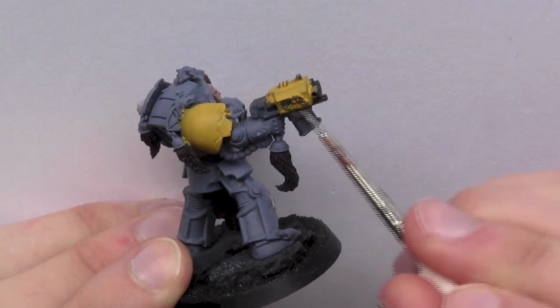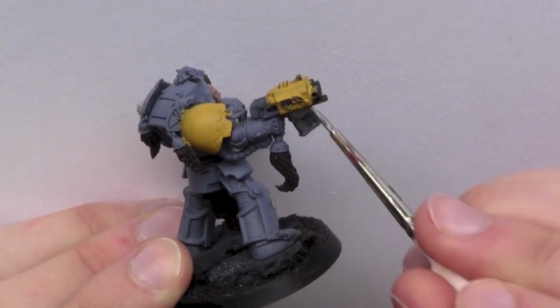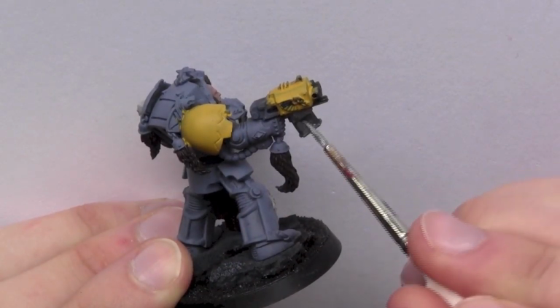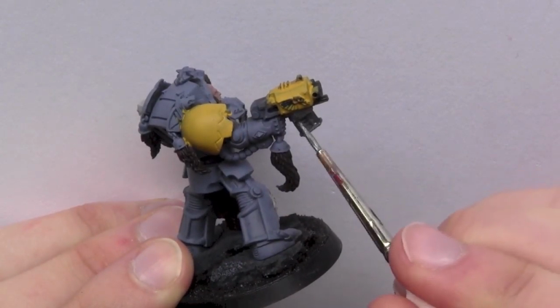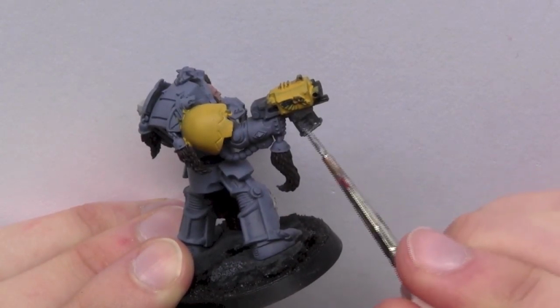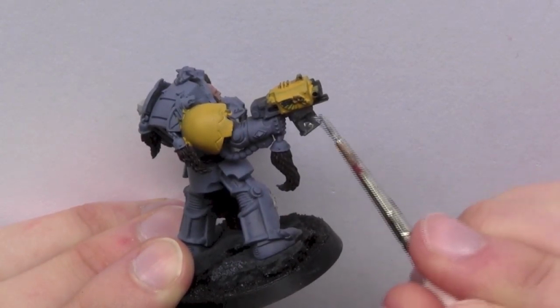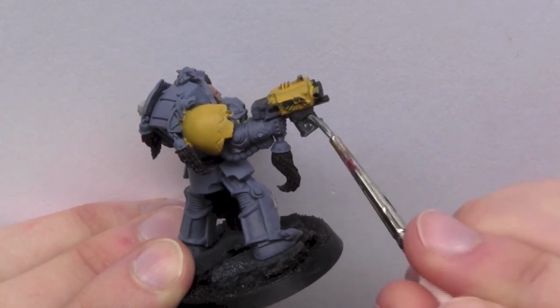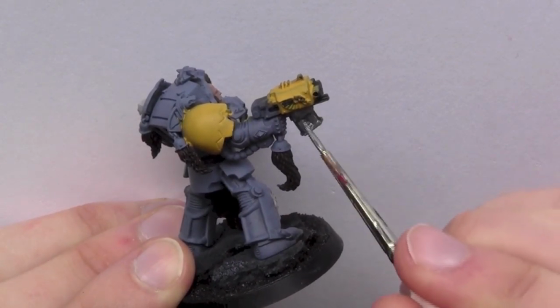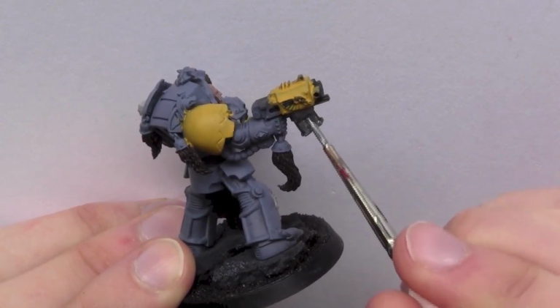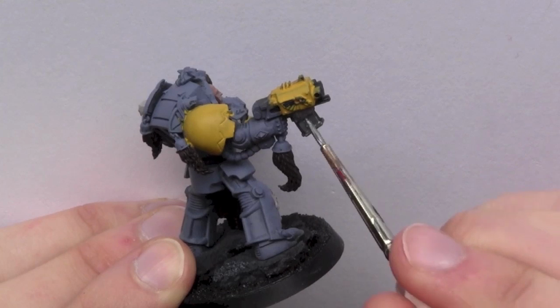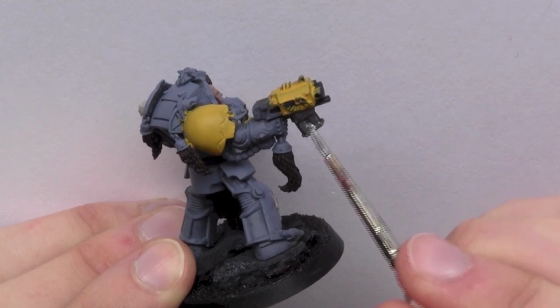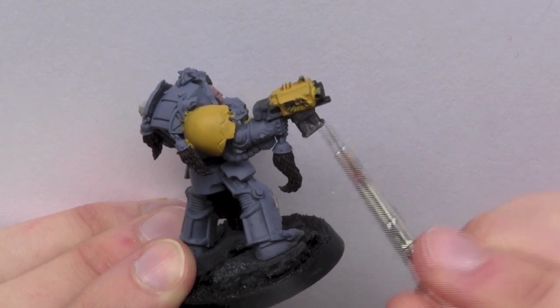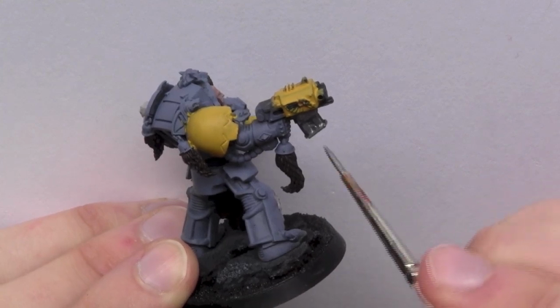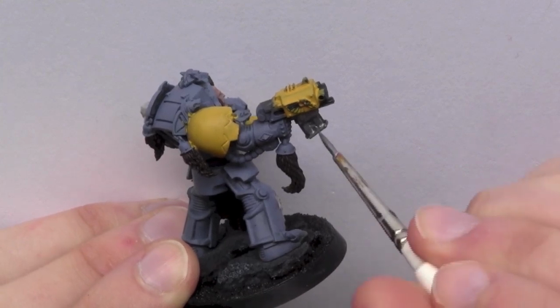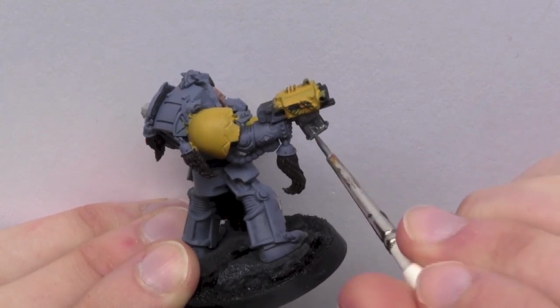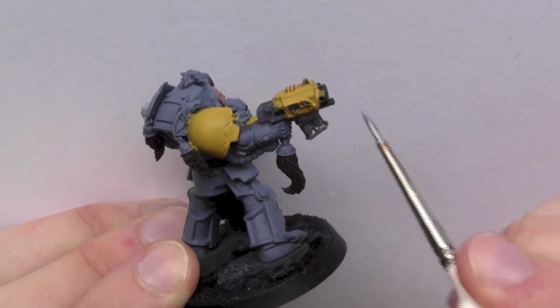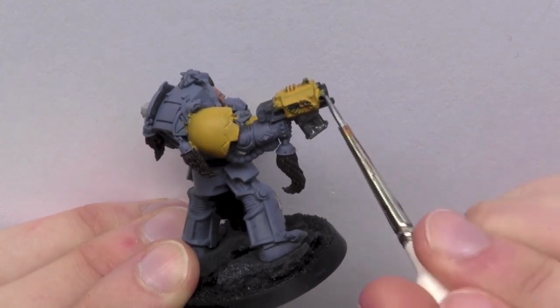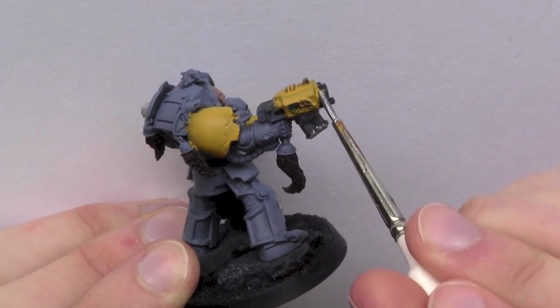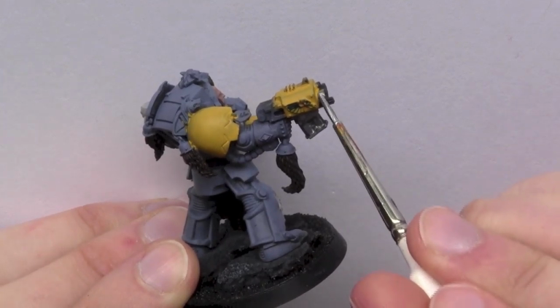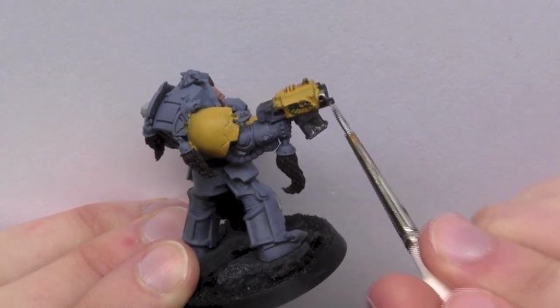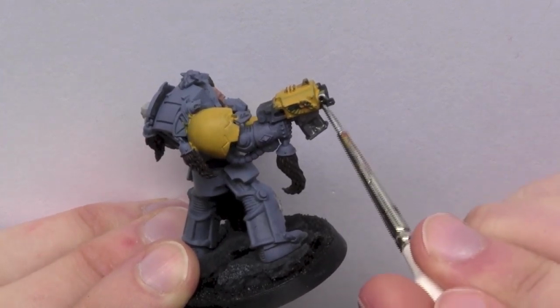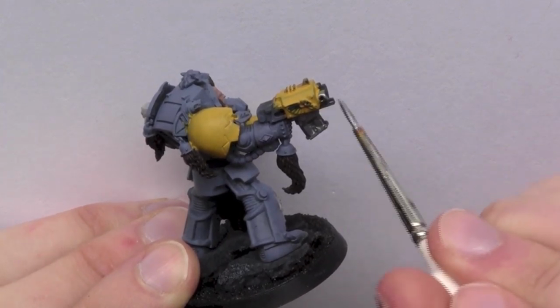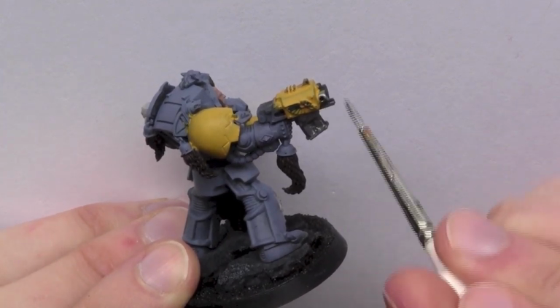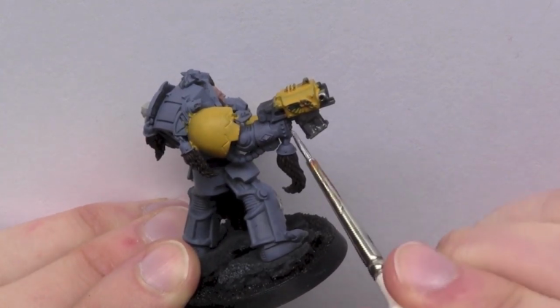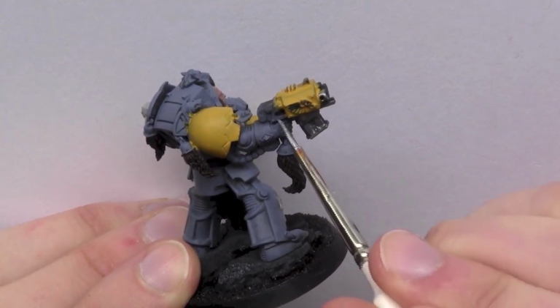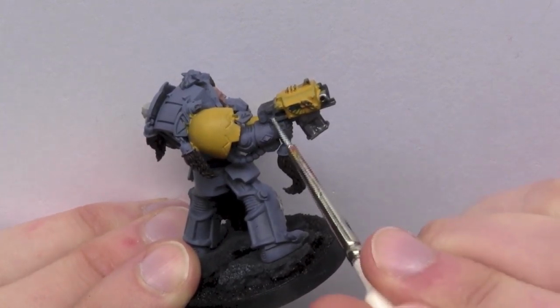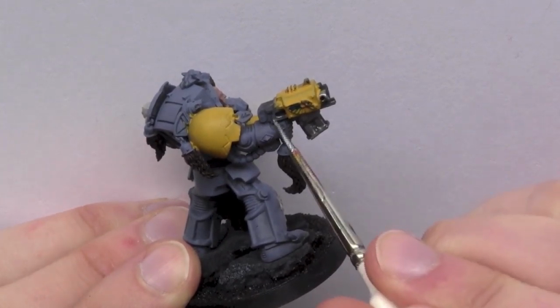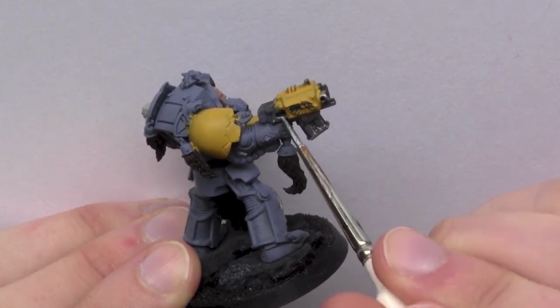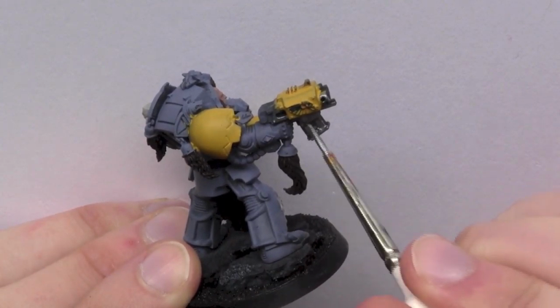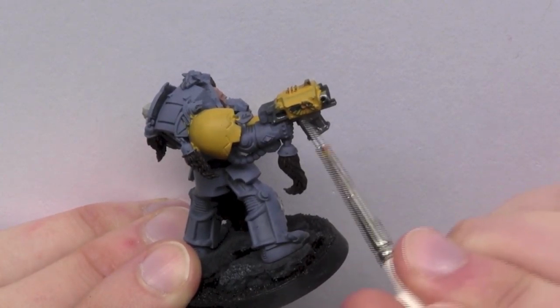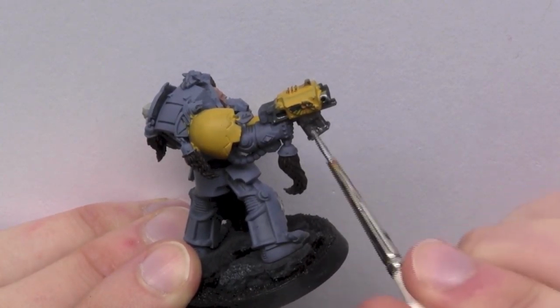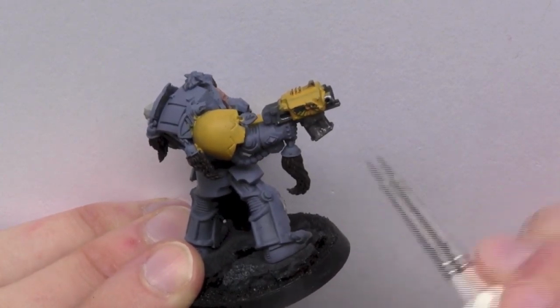Next I'm using Vallejo Game Colour Gun Metal and I'm base coating all of the metal areas.